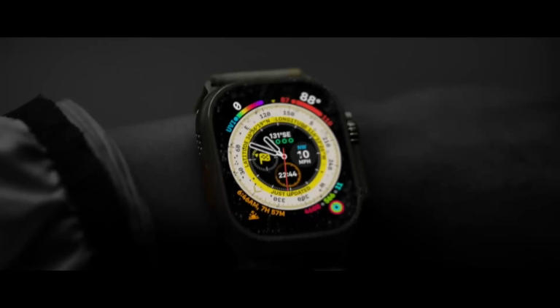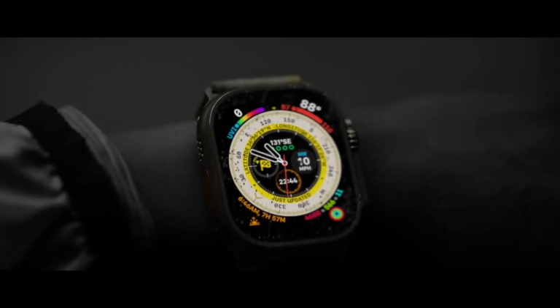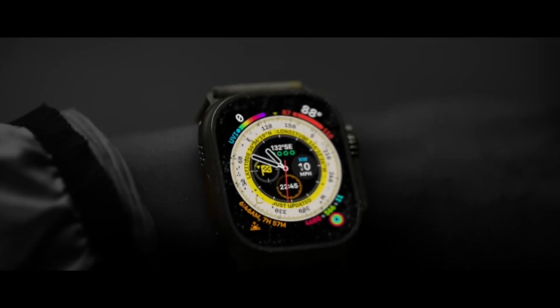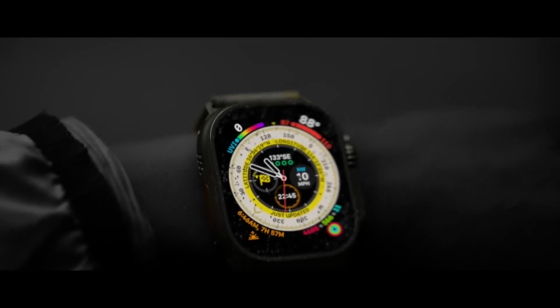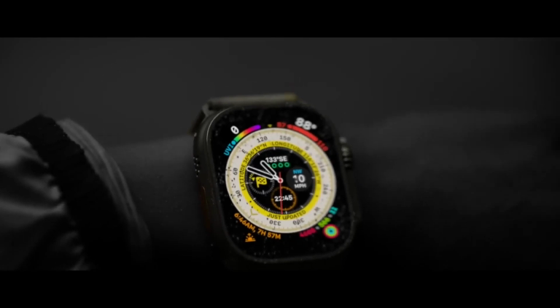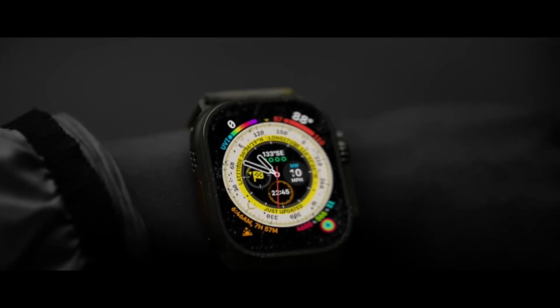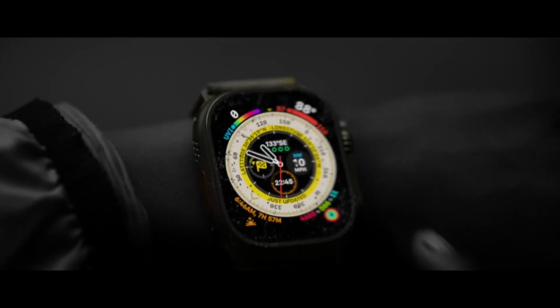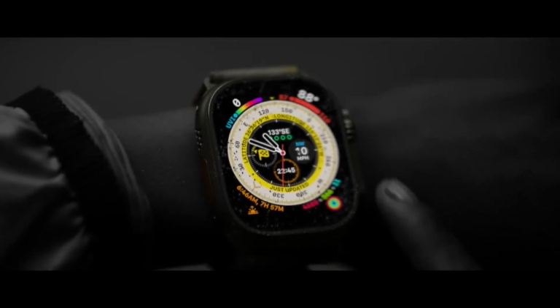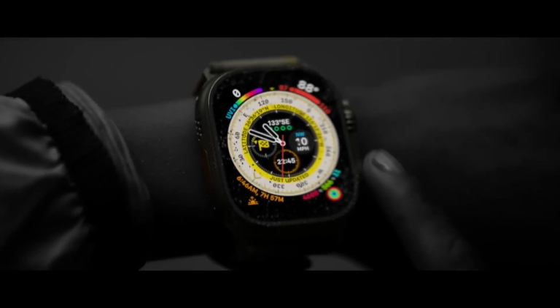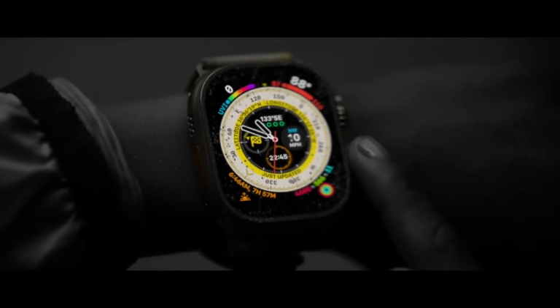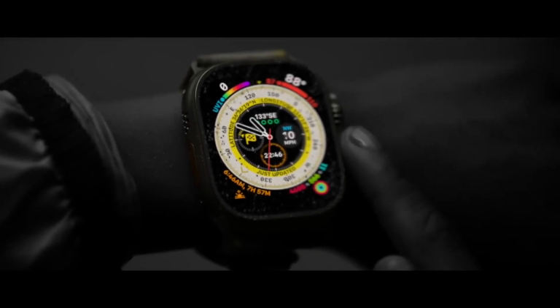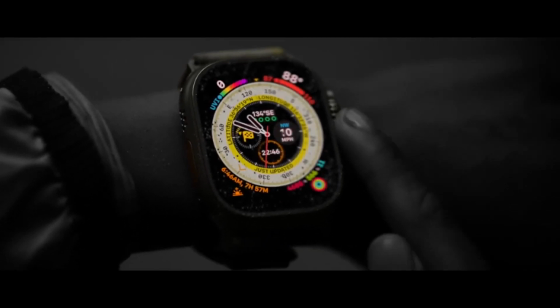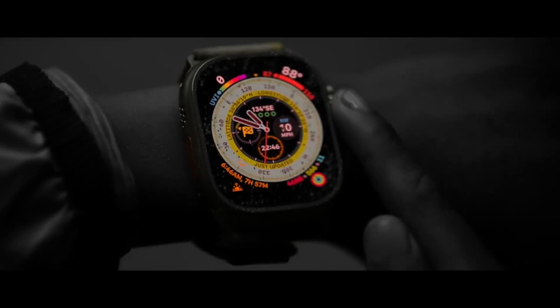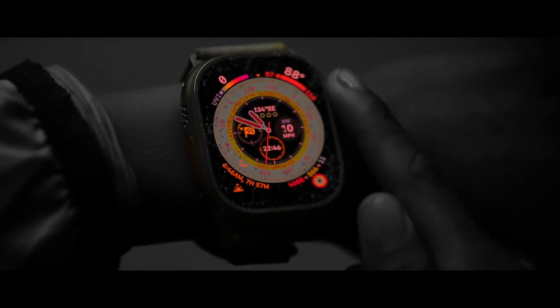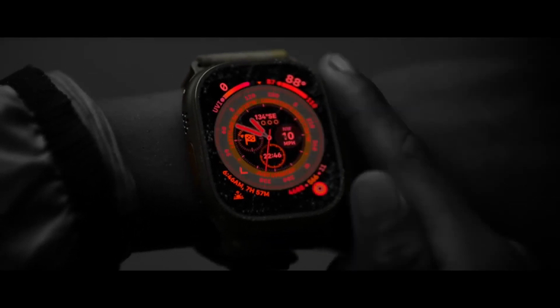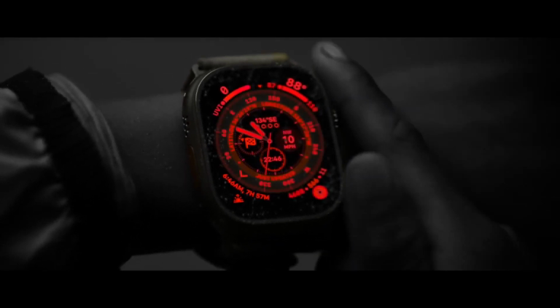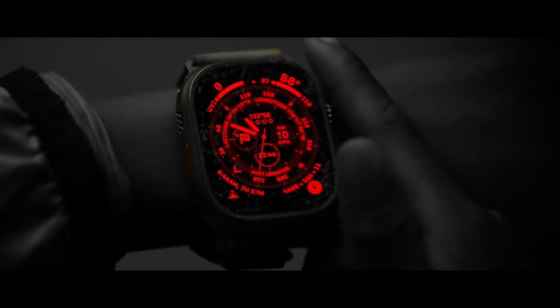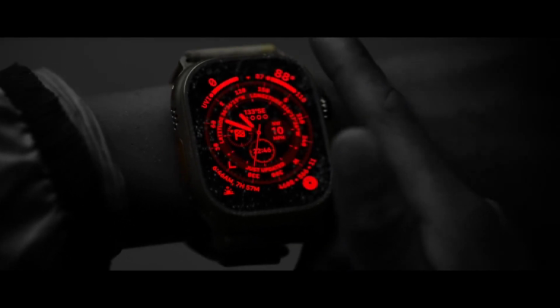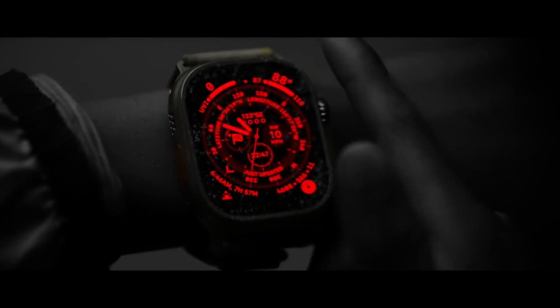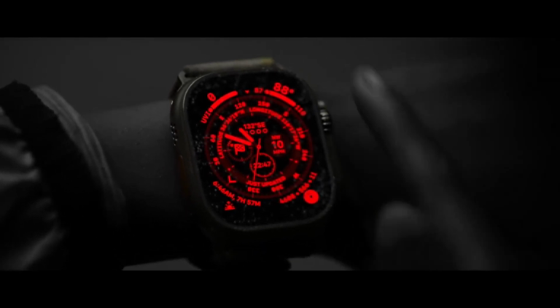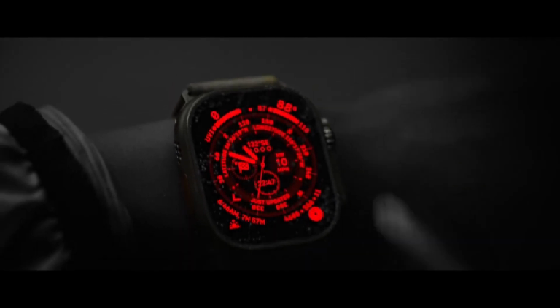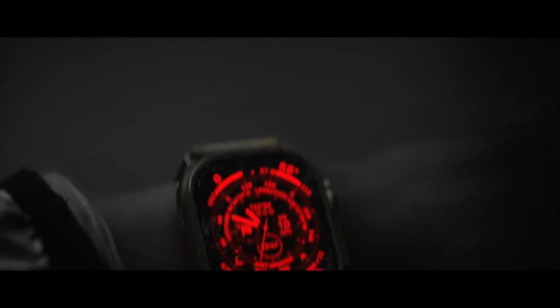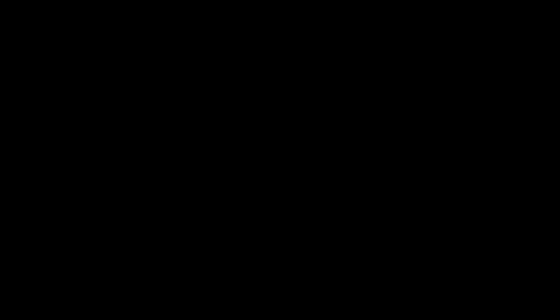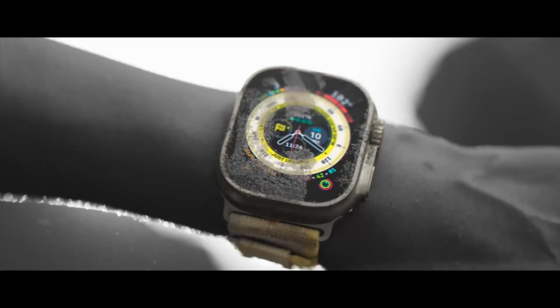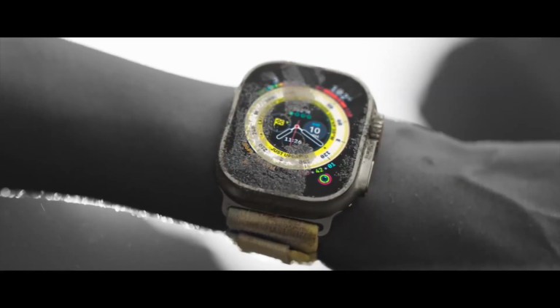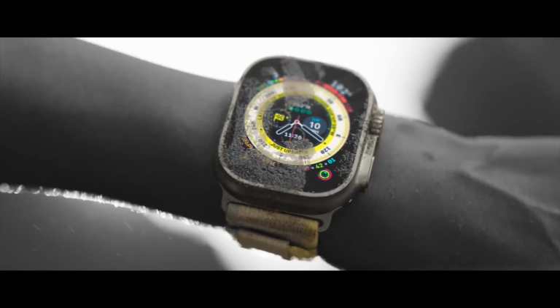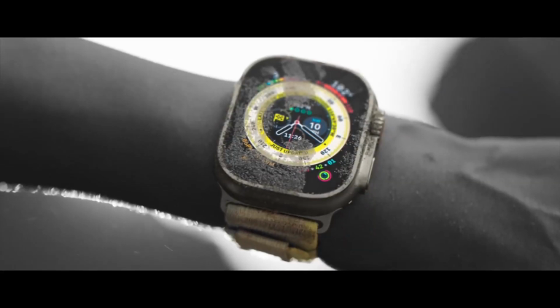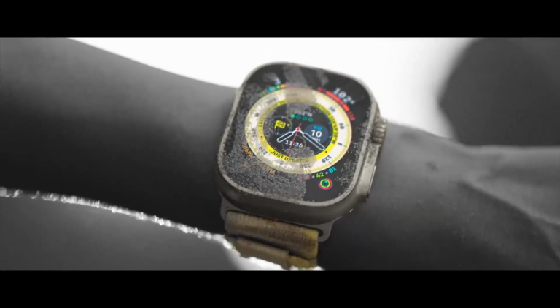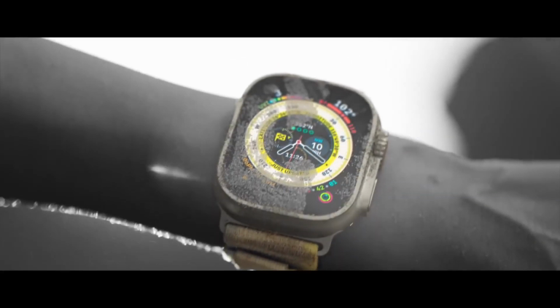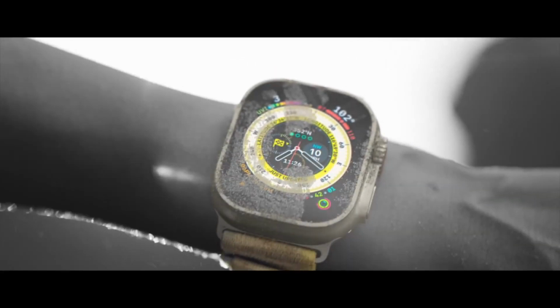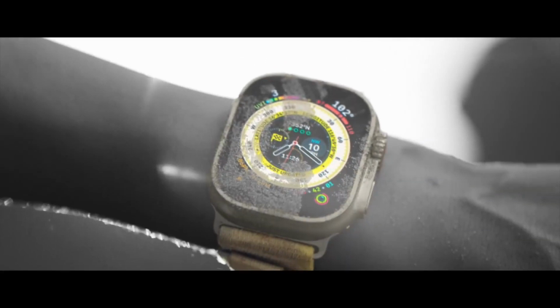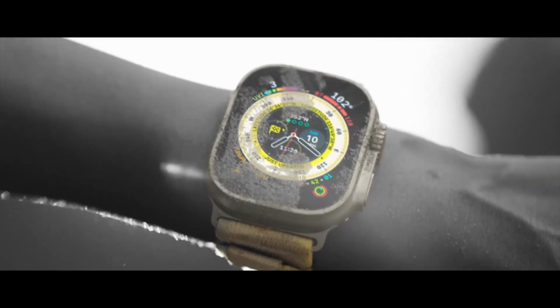Stay connected, monitor your workouts, and take control of your health with the Apple Watch Ultra.